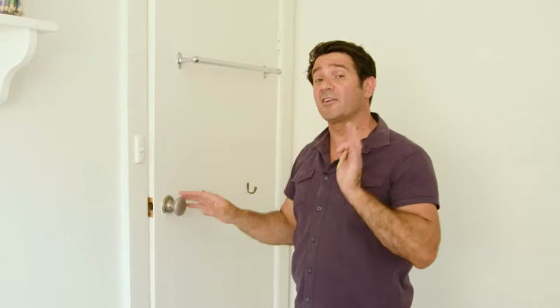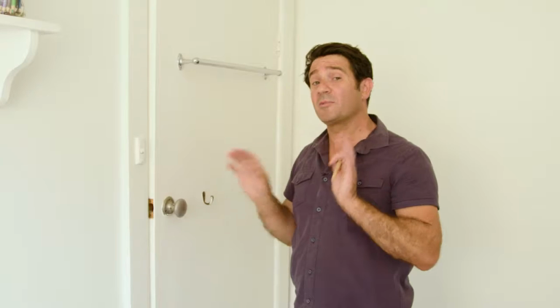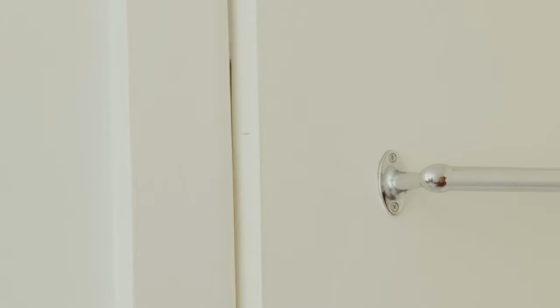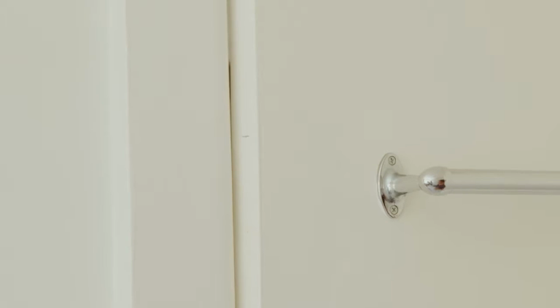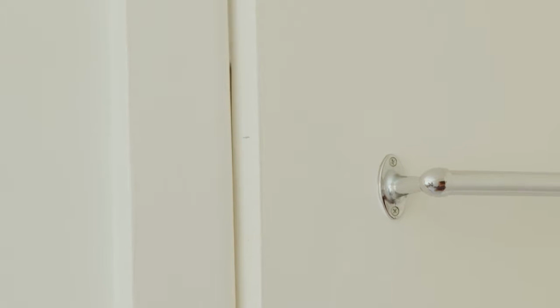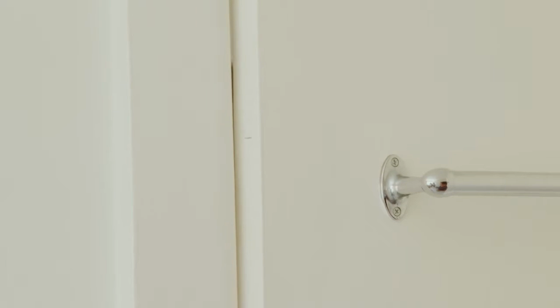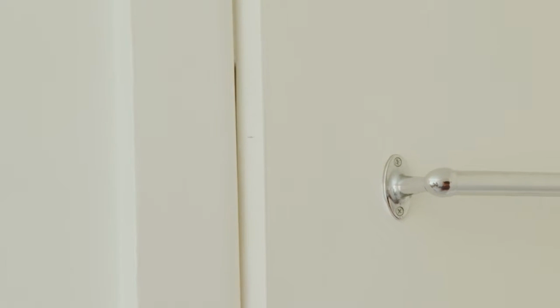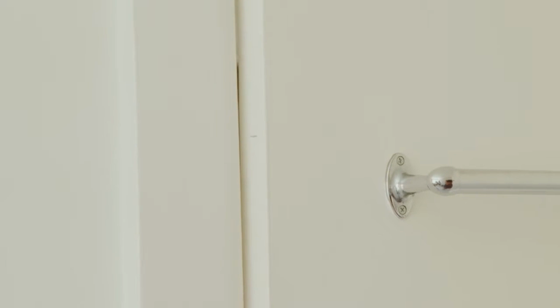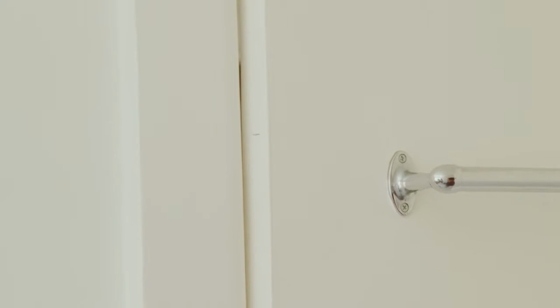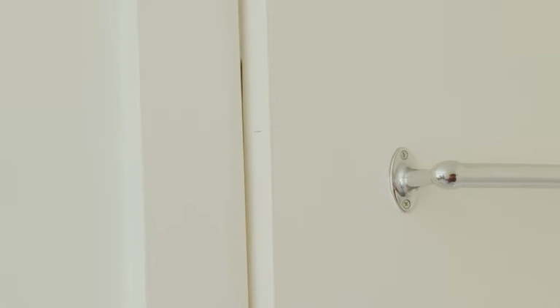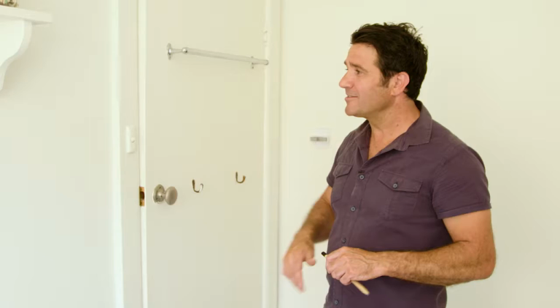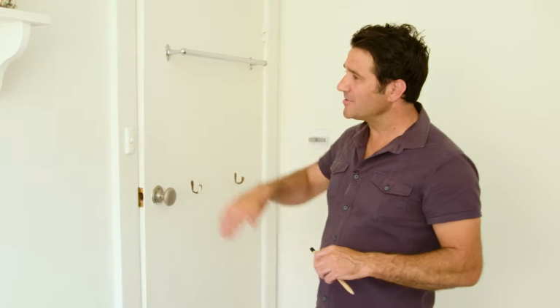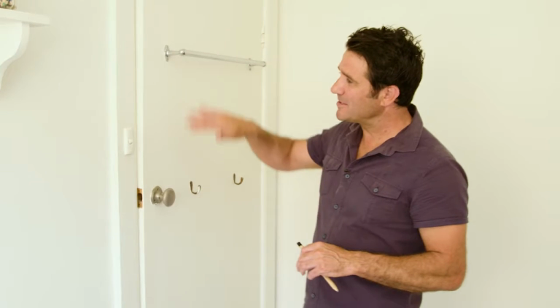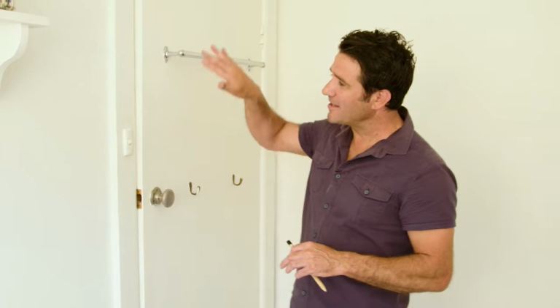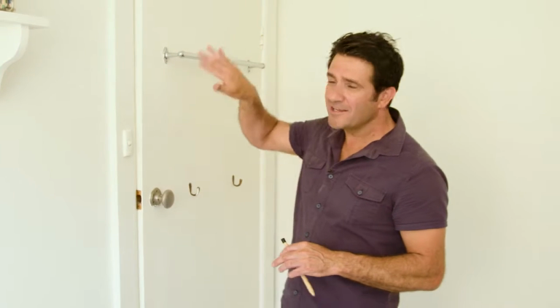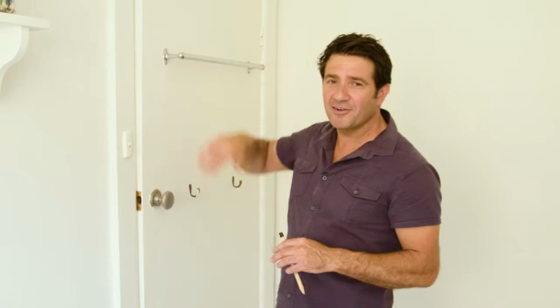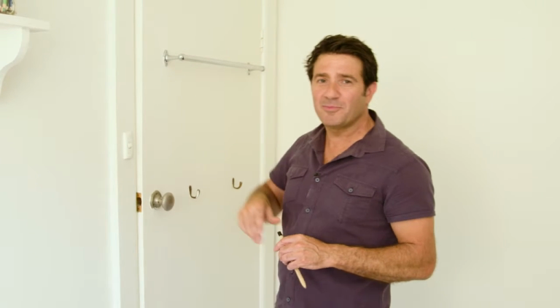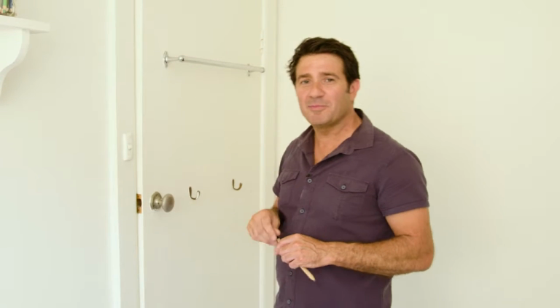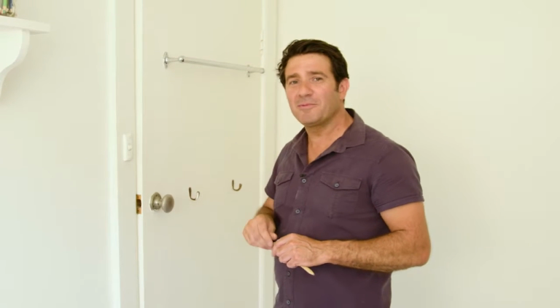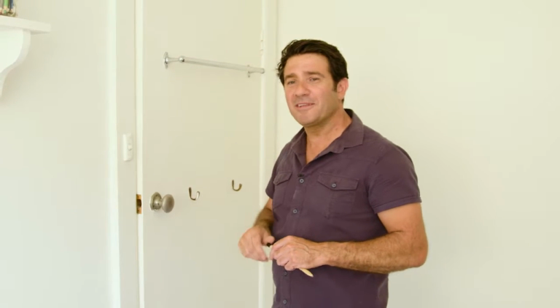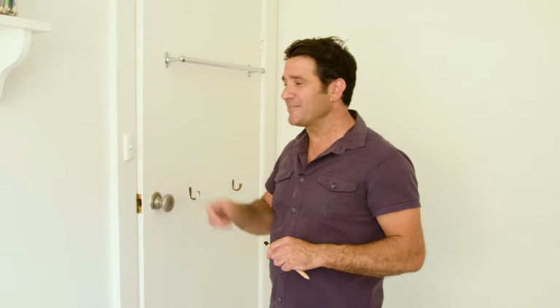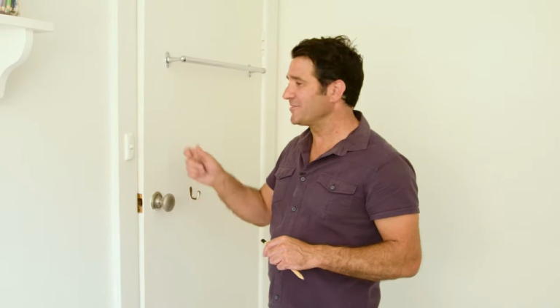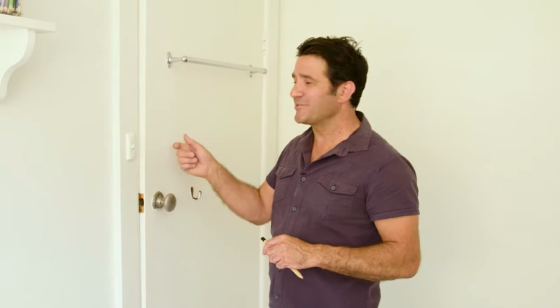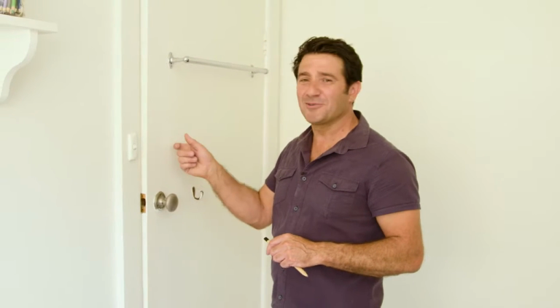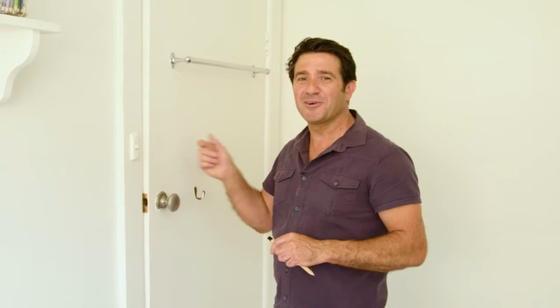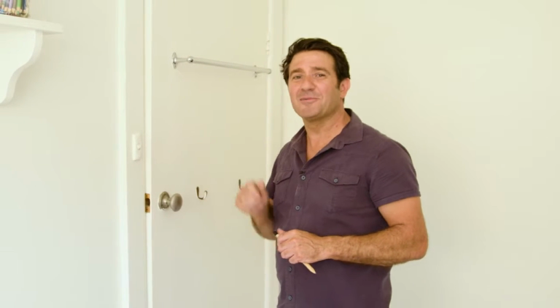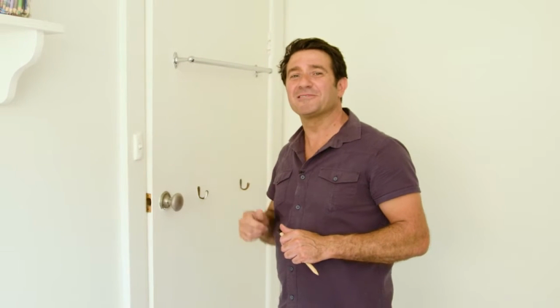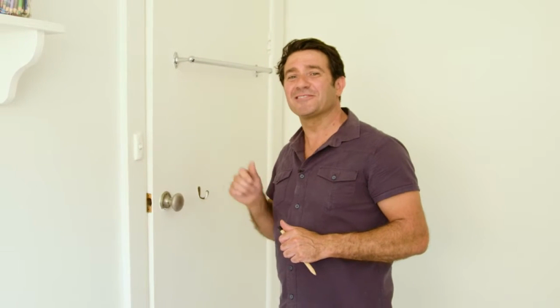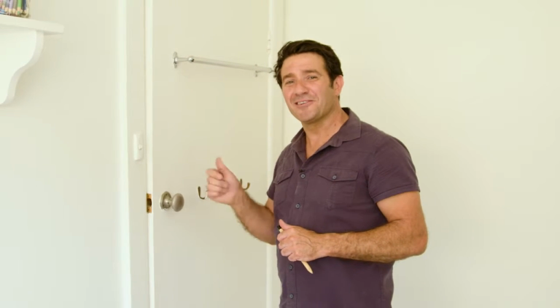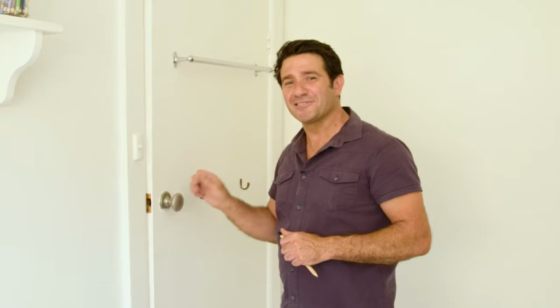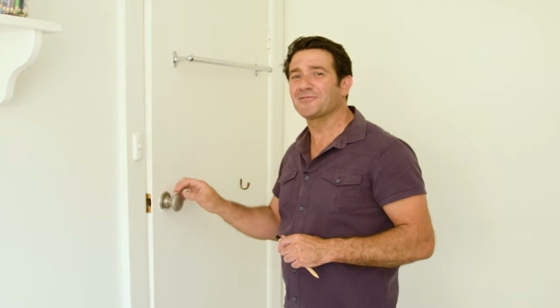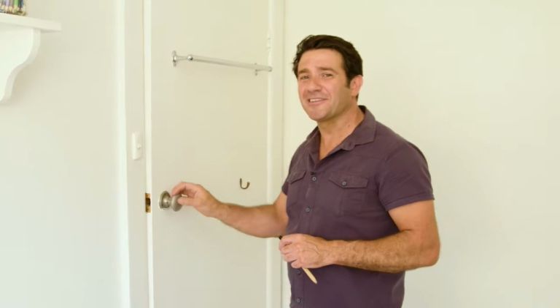I'm going to be using a belt sander for this, and I'll just be taking it off bit by bit until this door opens and closes freely.